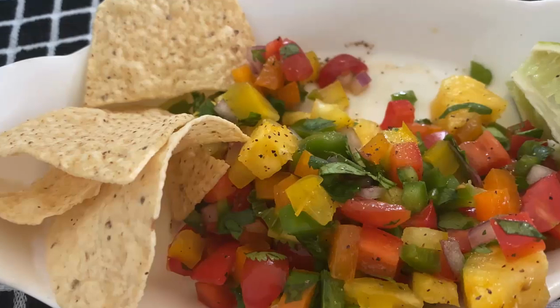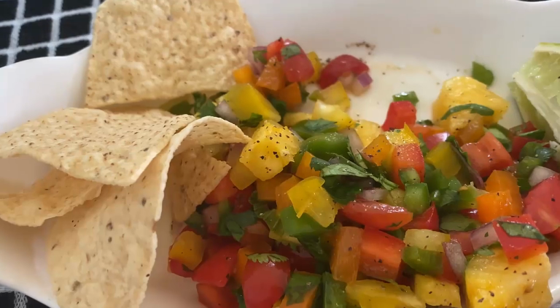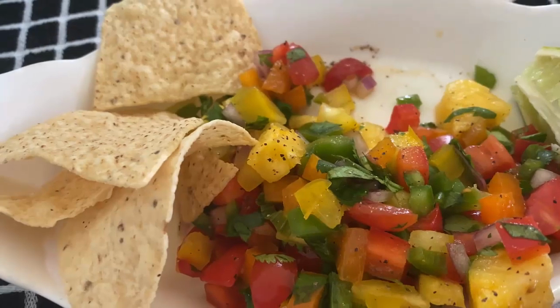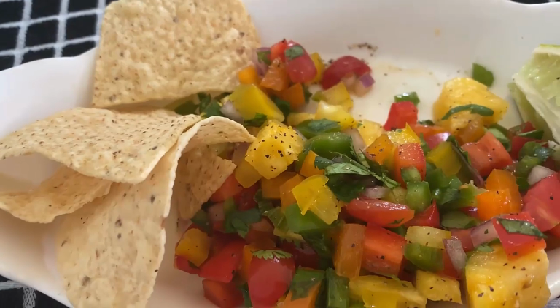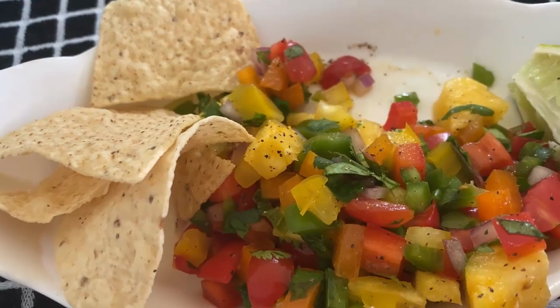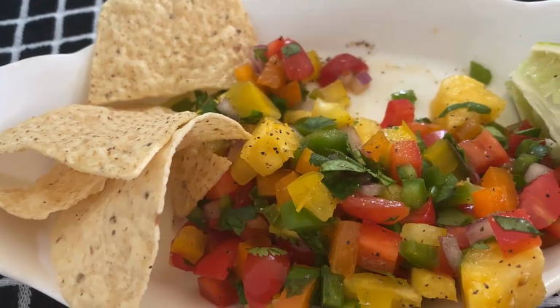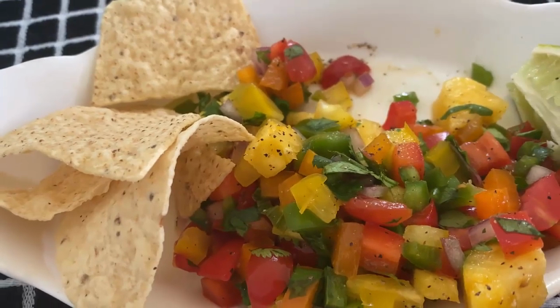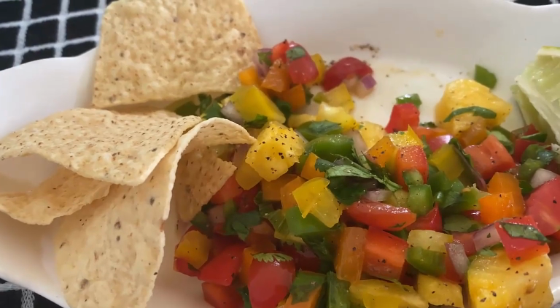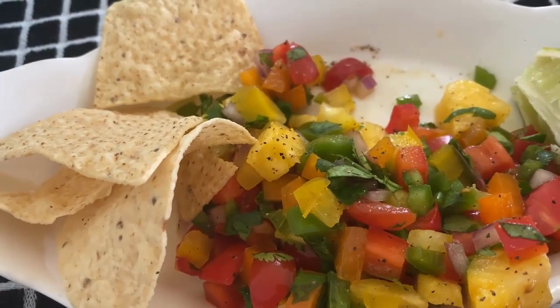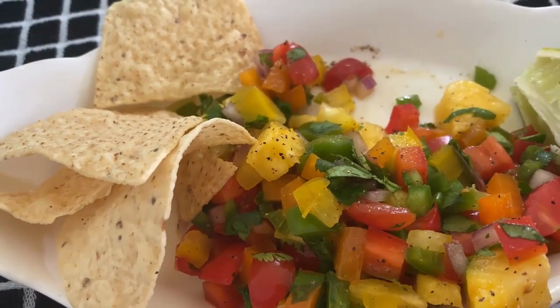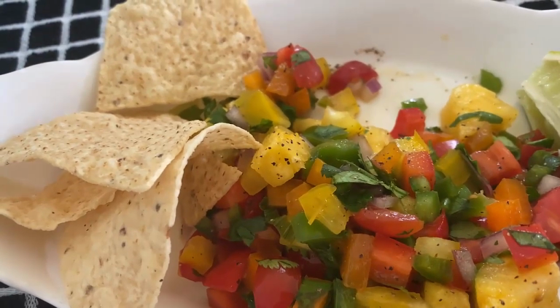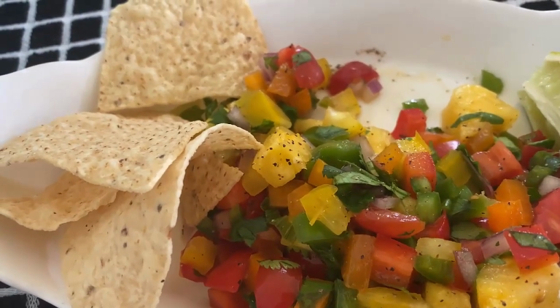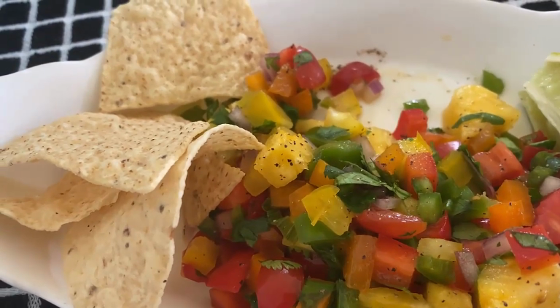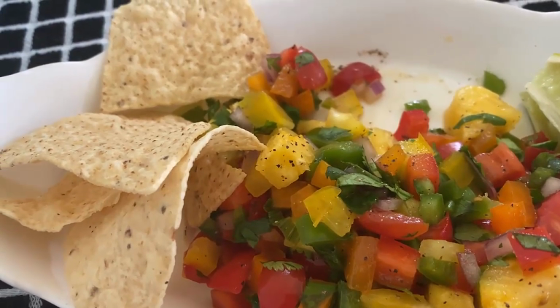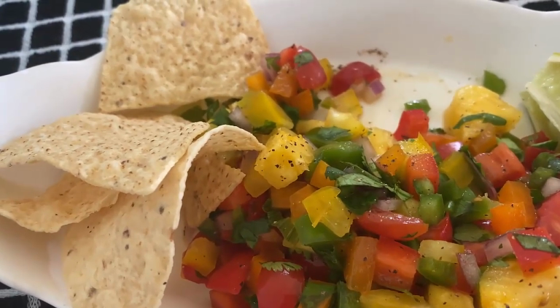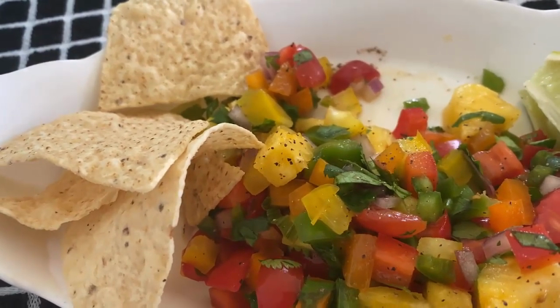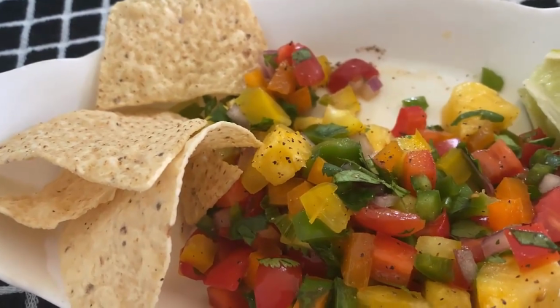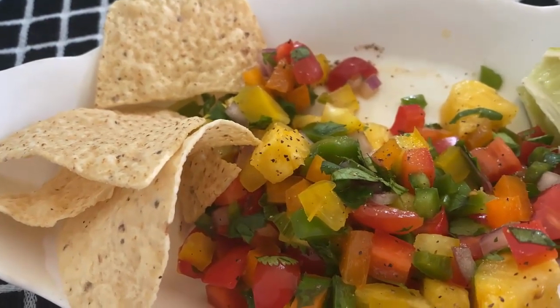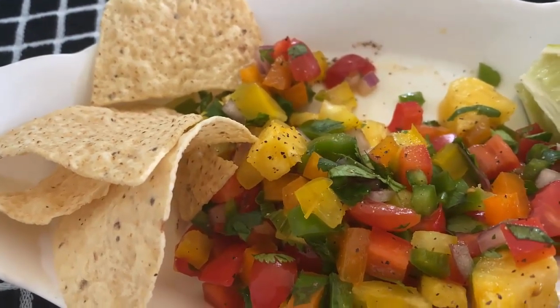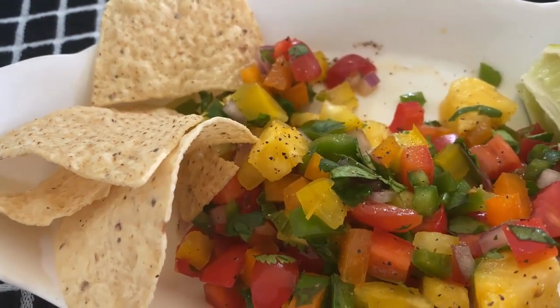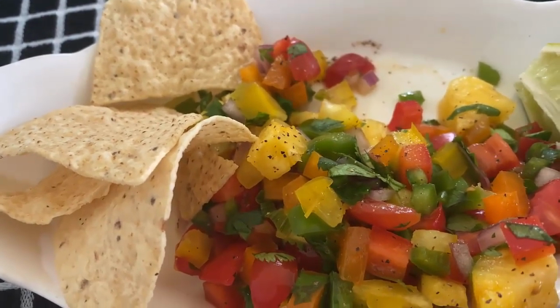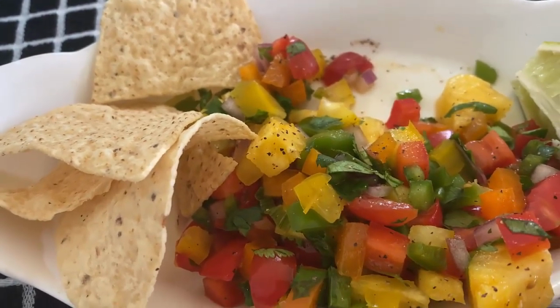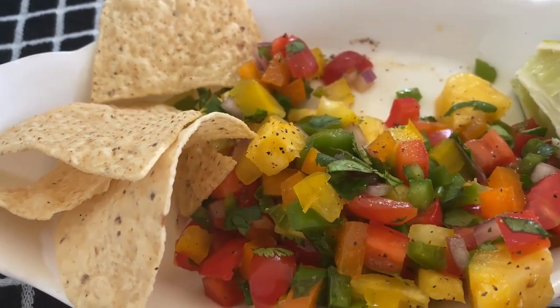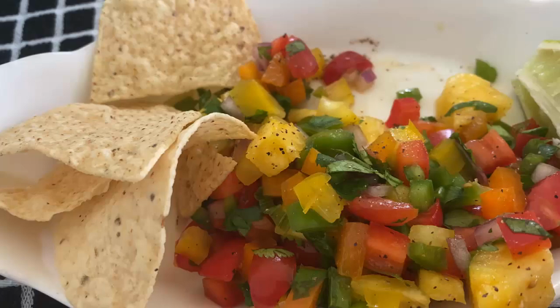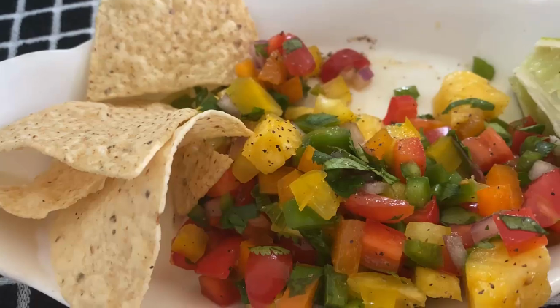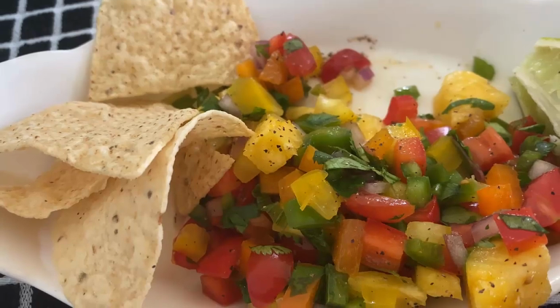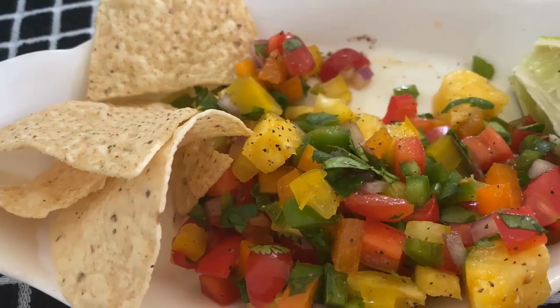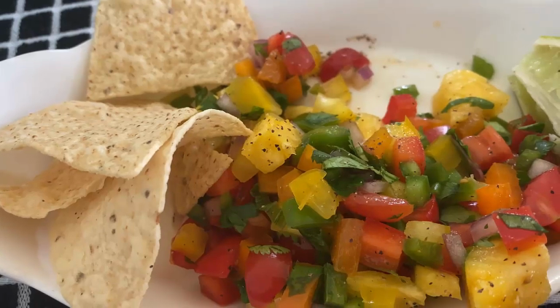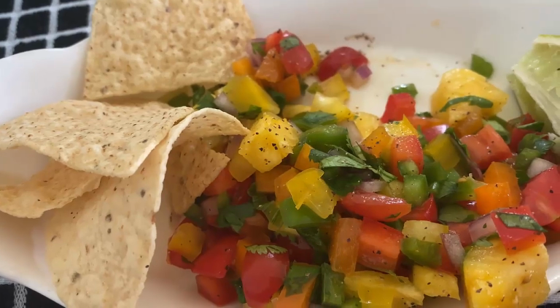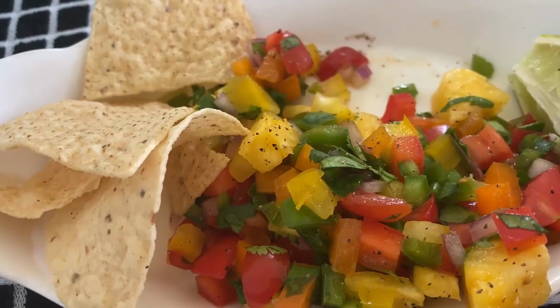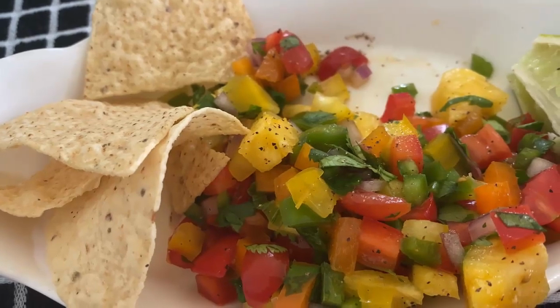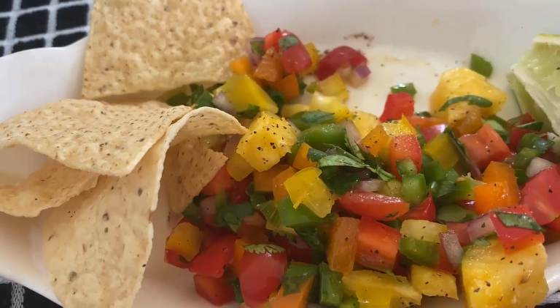That's what I got for y'all today. I'm Val Taylor. Y'all go out and make it a great day, and I will see y'all on the next video. Bye now.